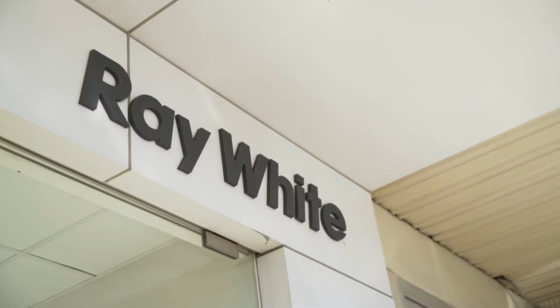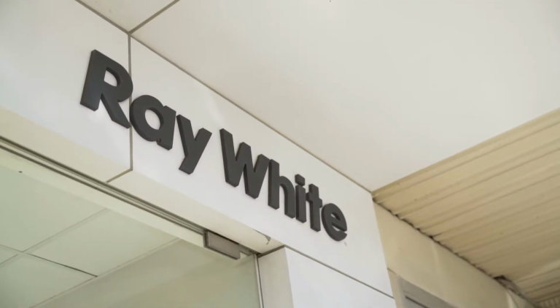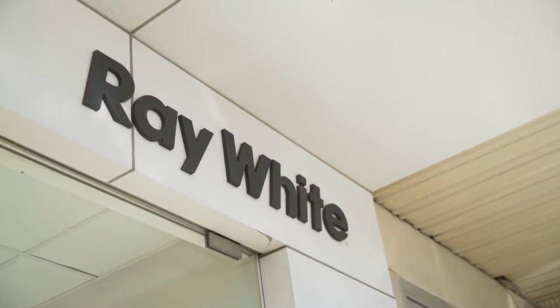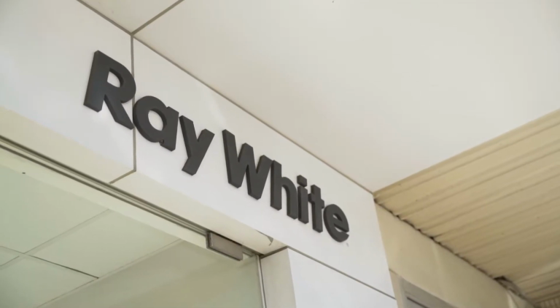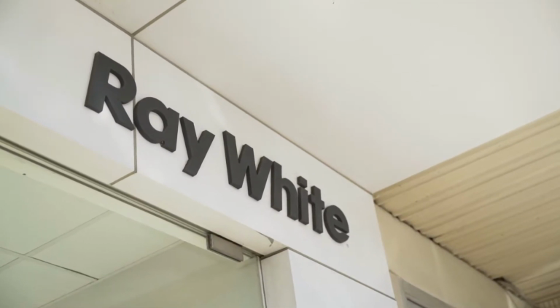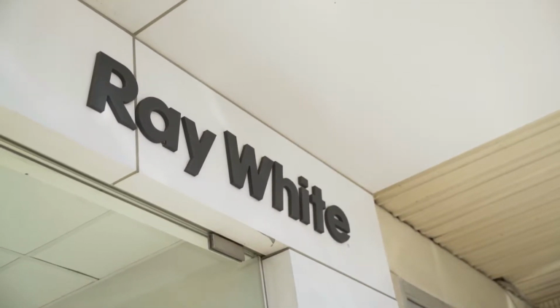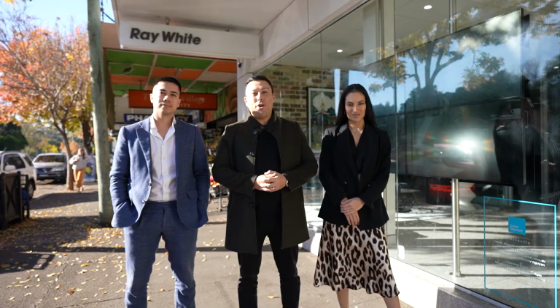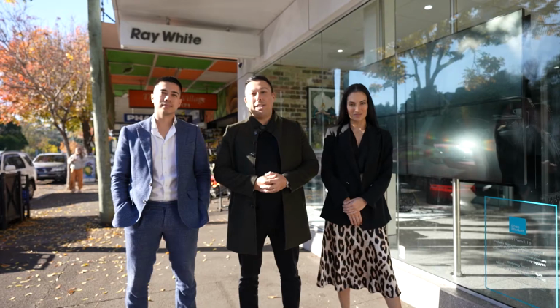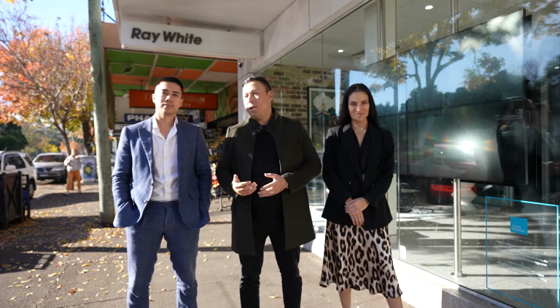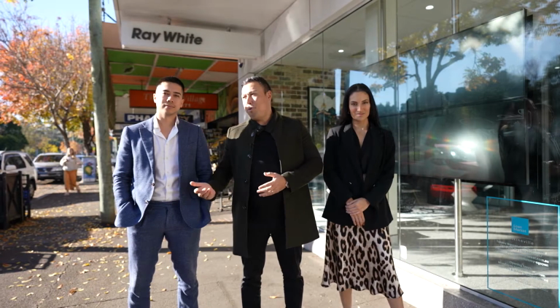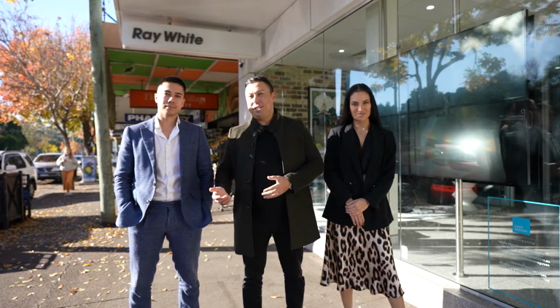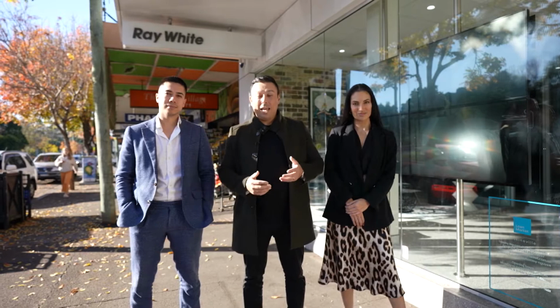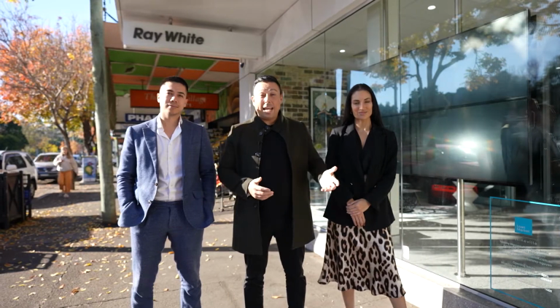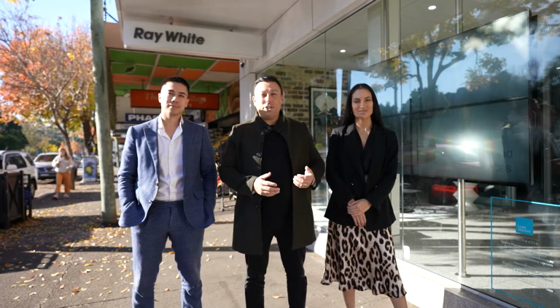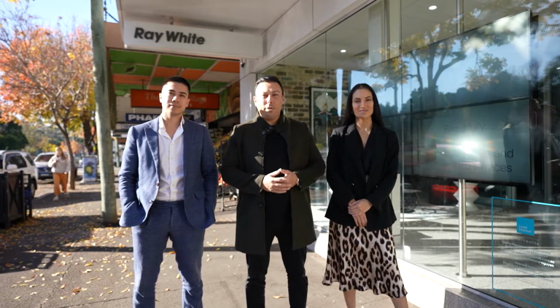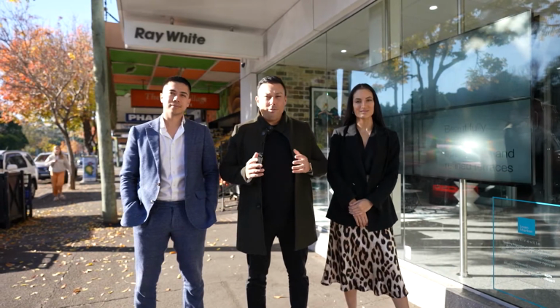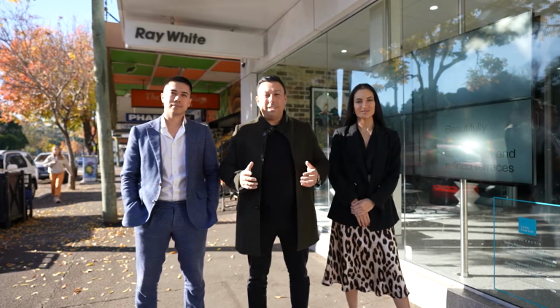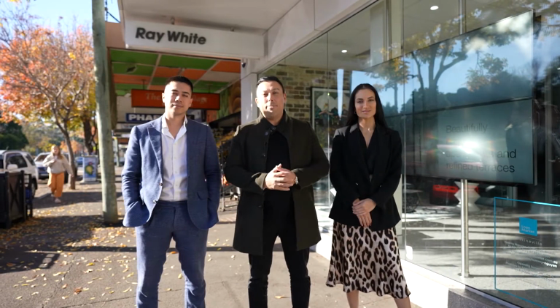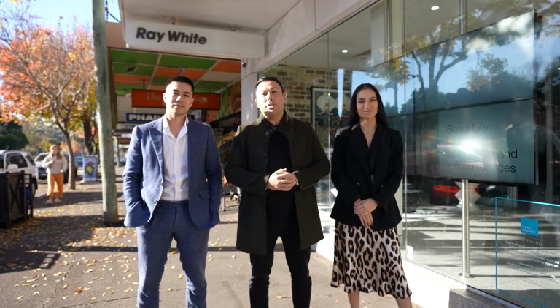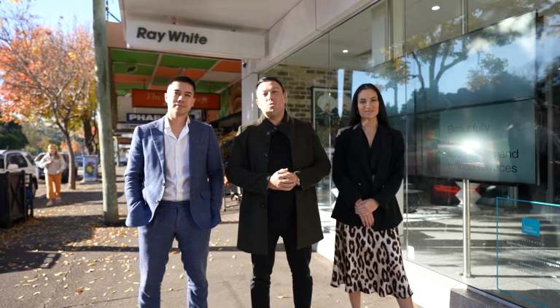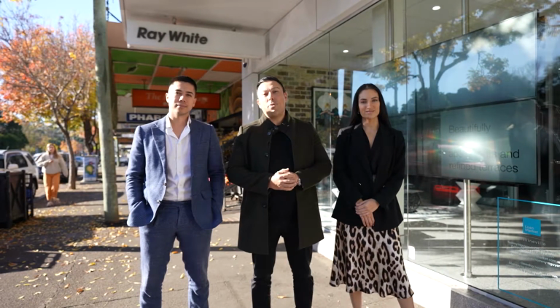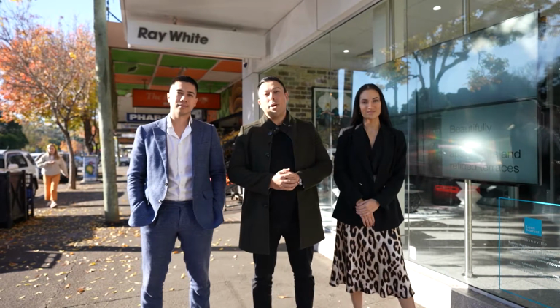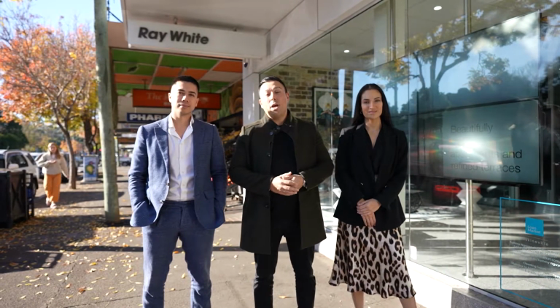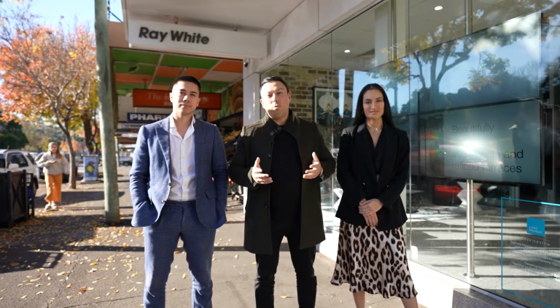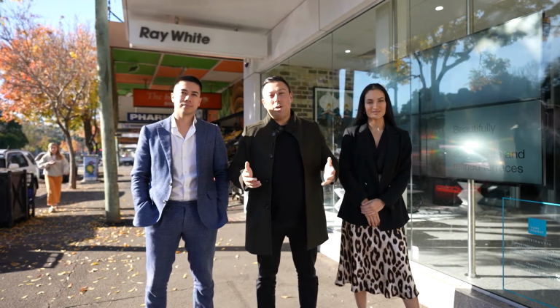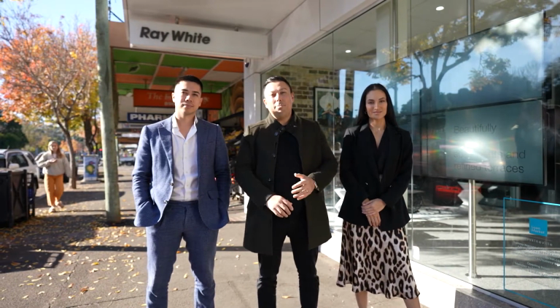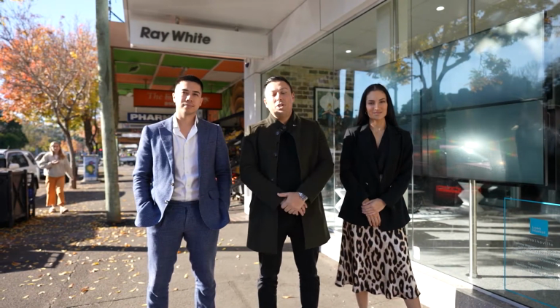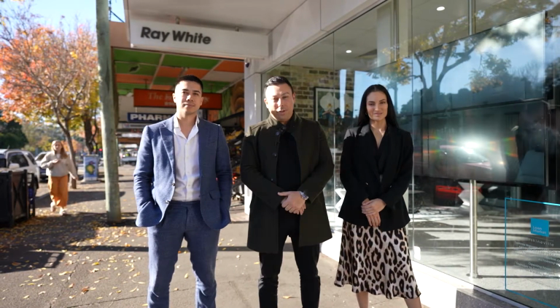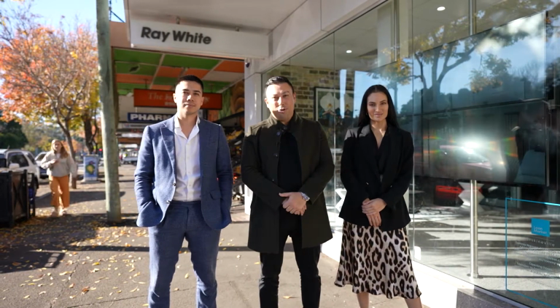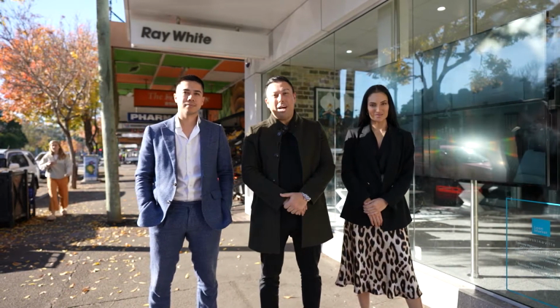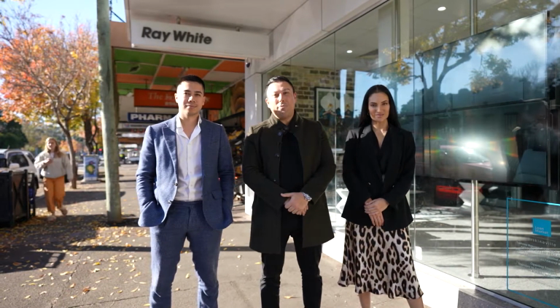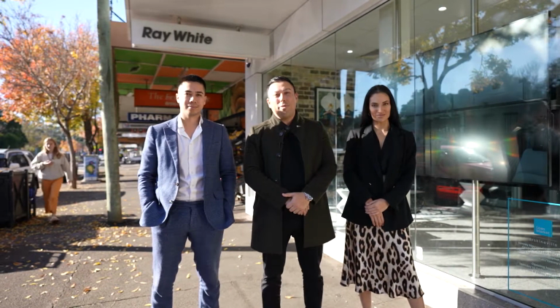Hi everyone, it's Erkin, Brendan and Astrid from Team Erson at Ray White, and welcome to our June Market Report.